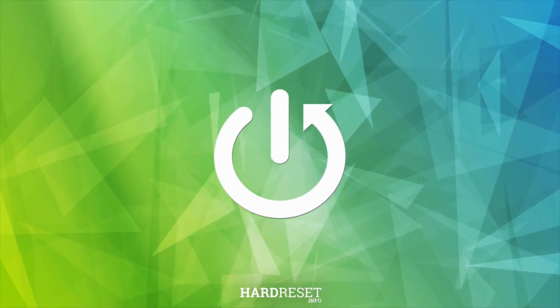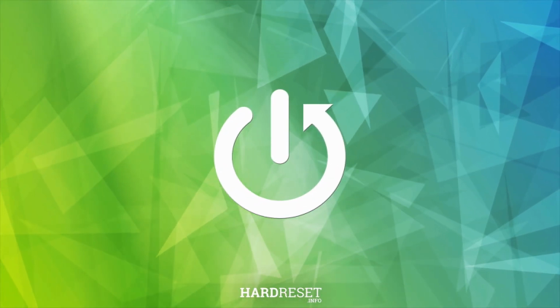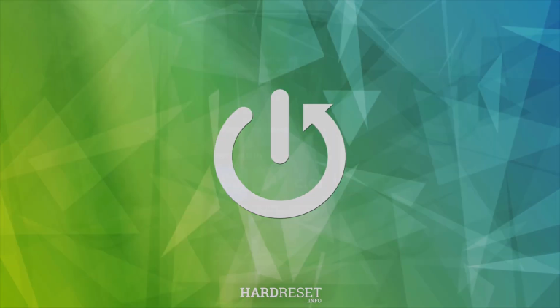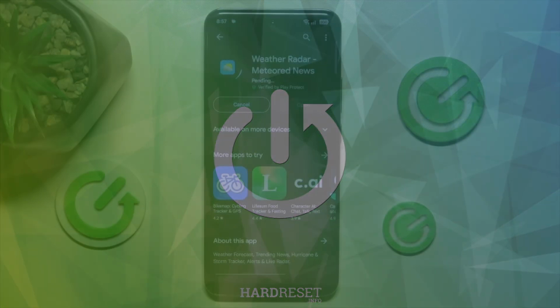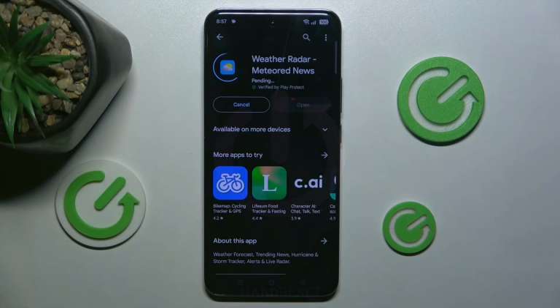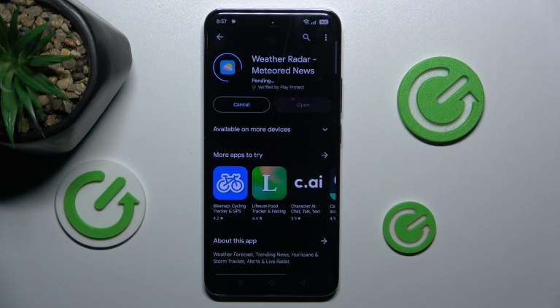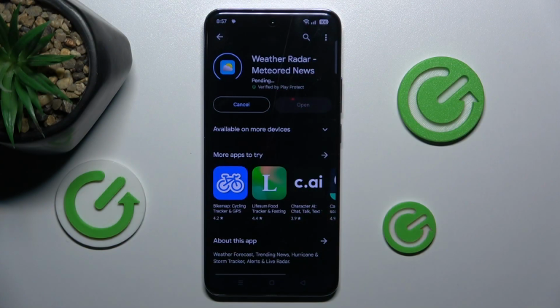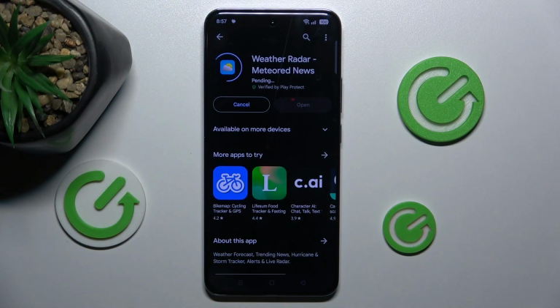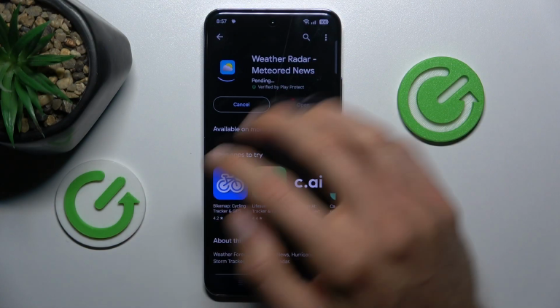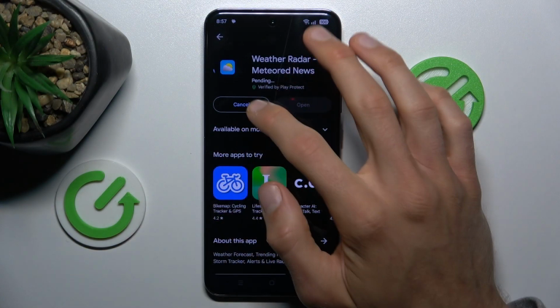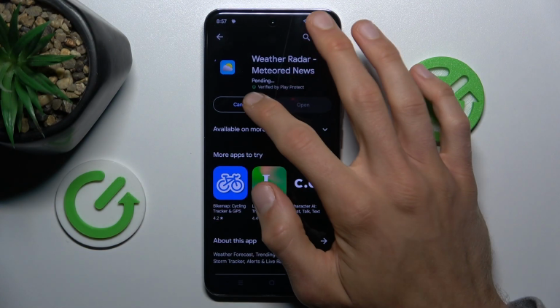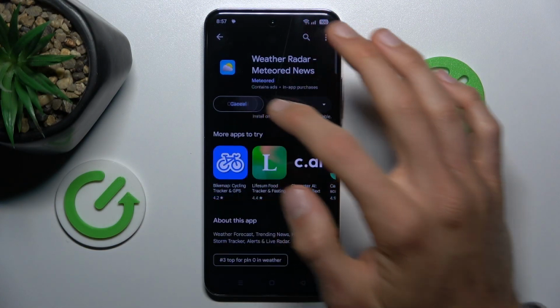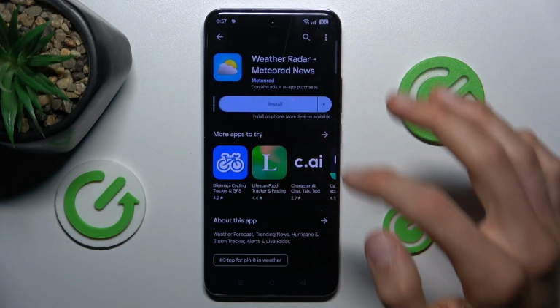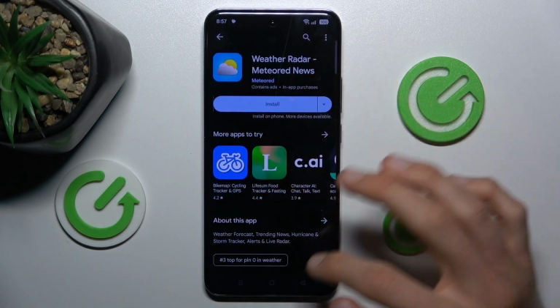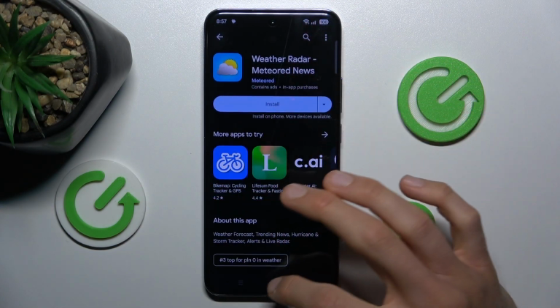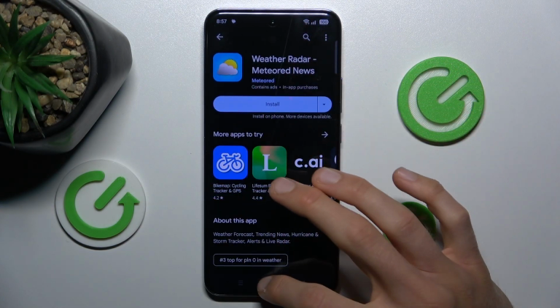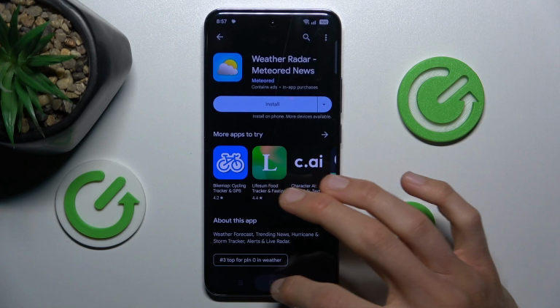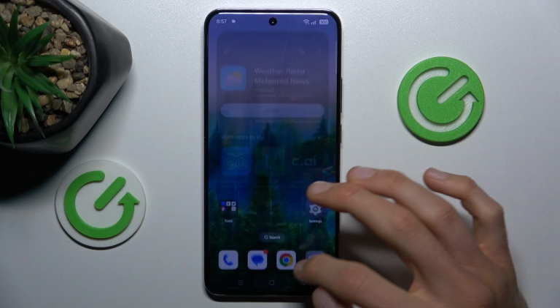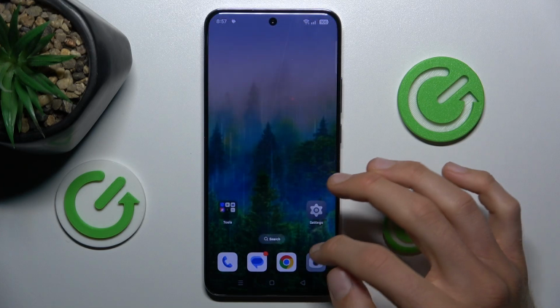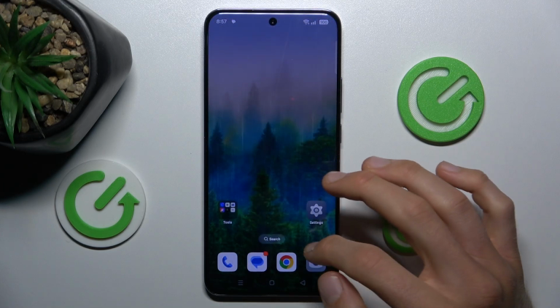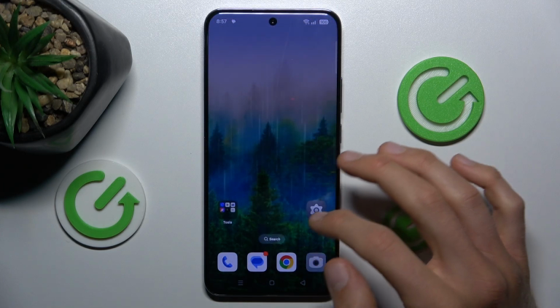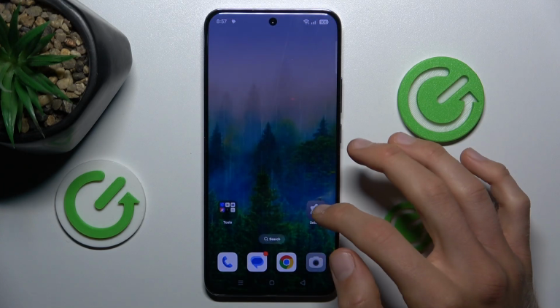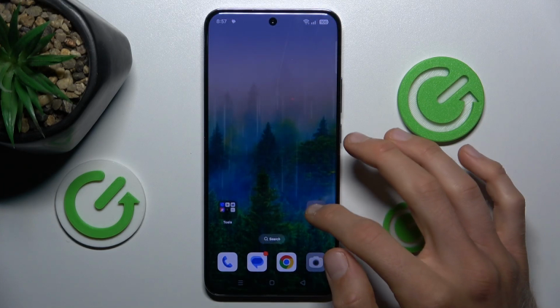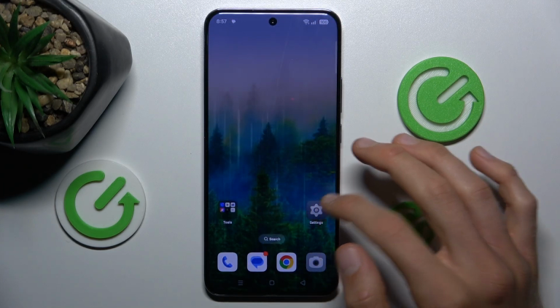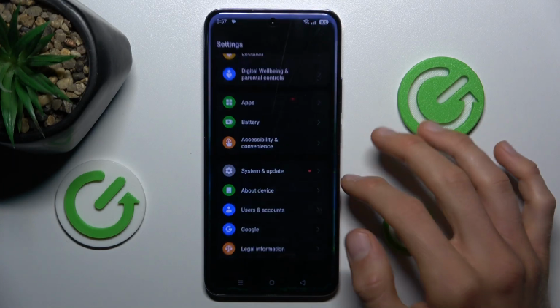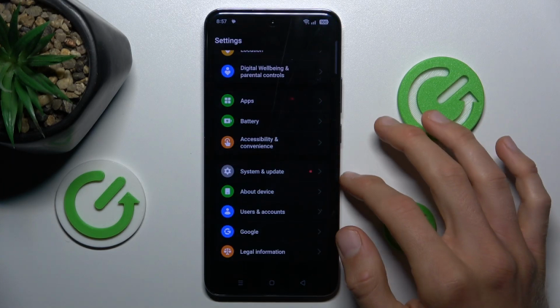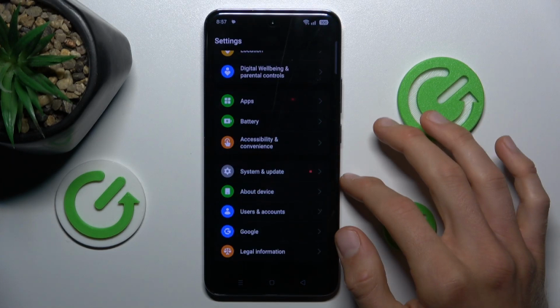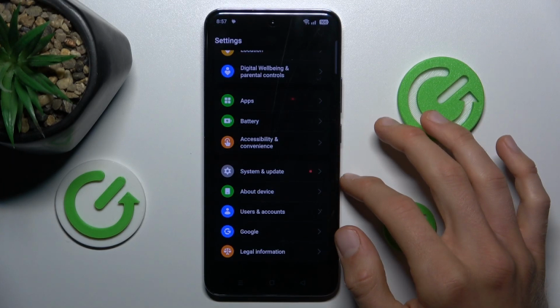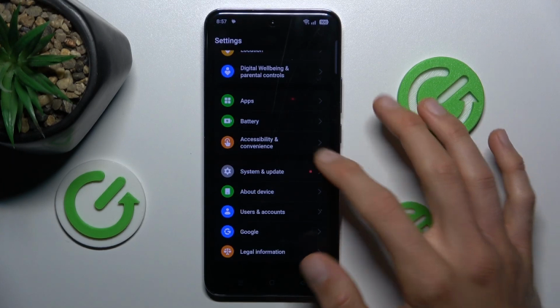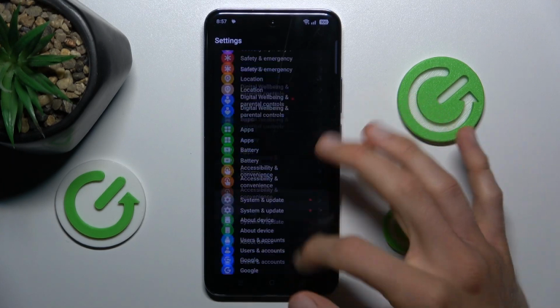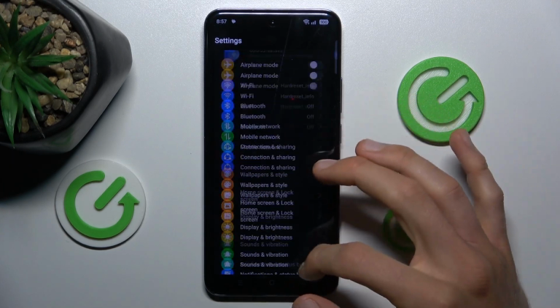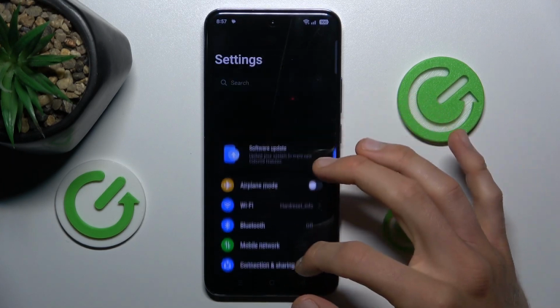When you have the same problem as mine, cancel this install, go back to the main menu and open the Settings application.